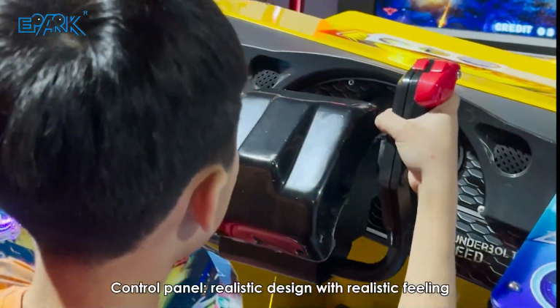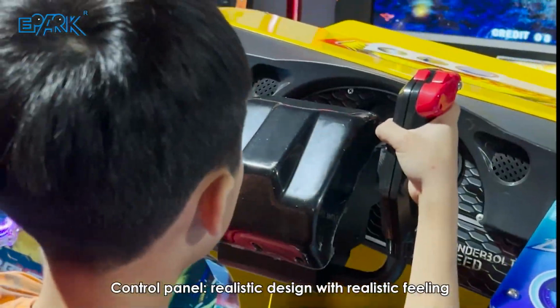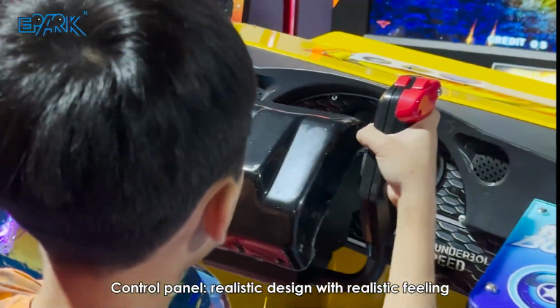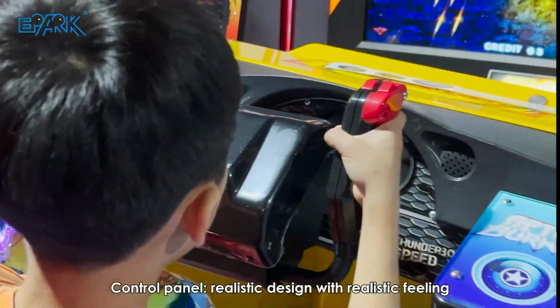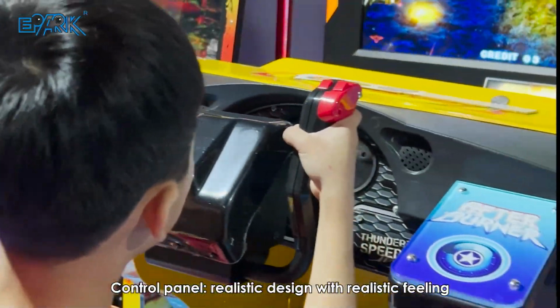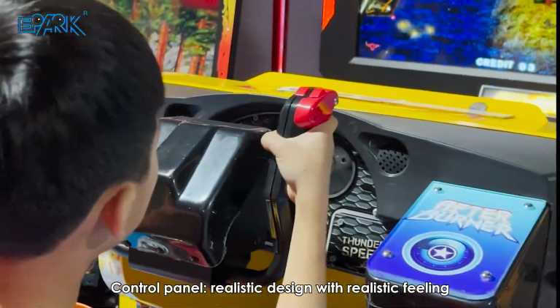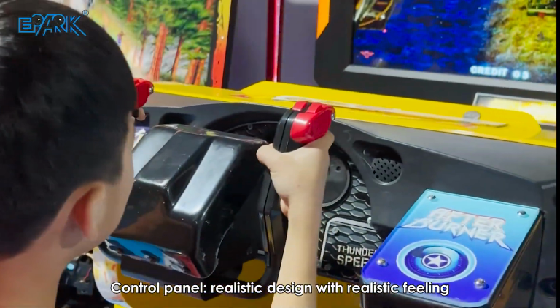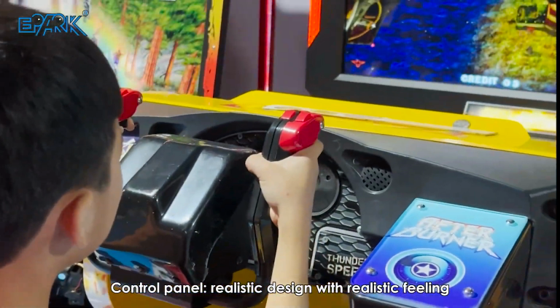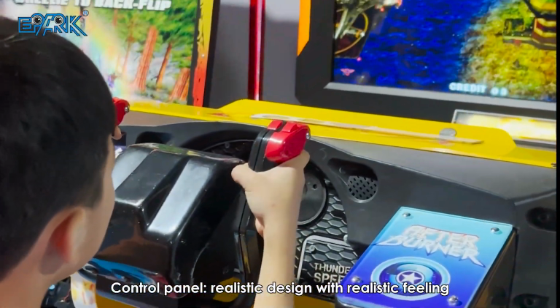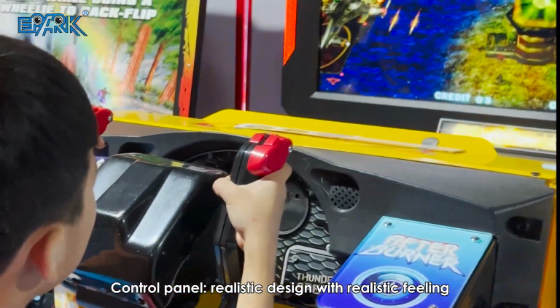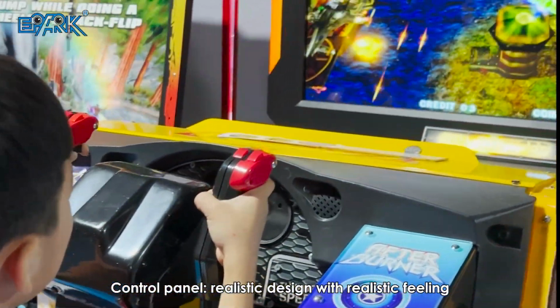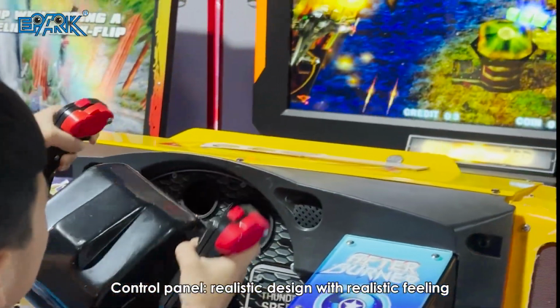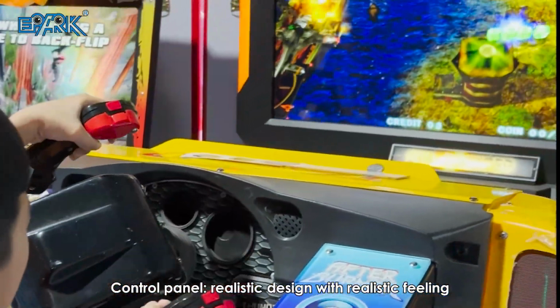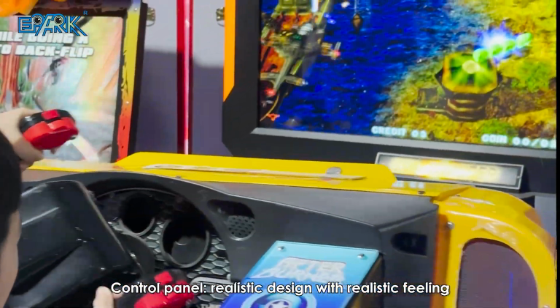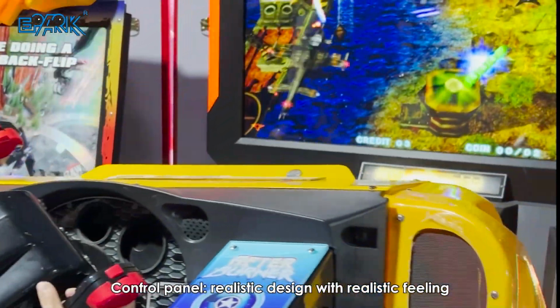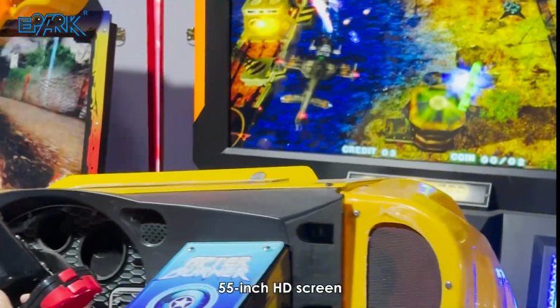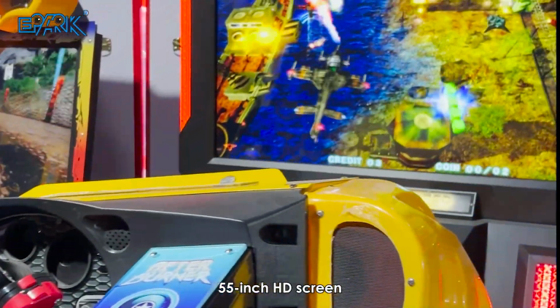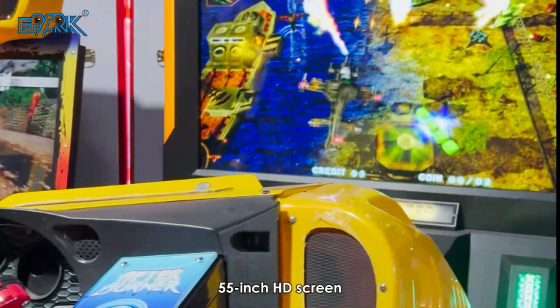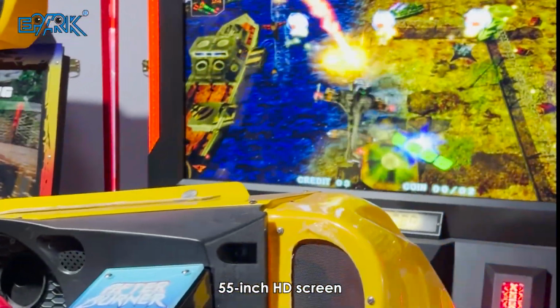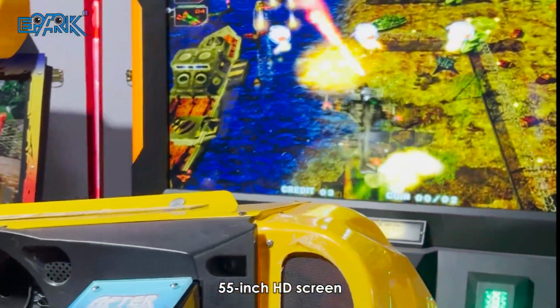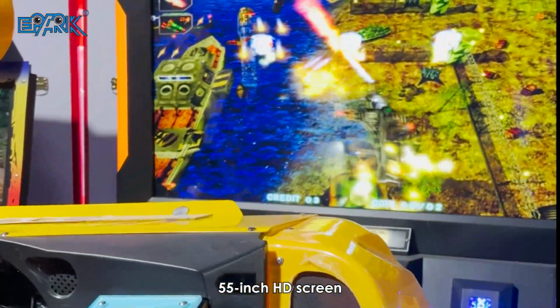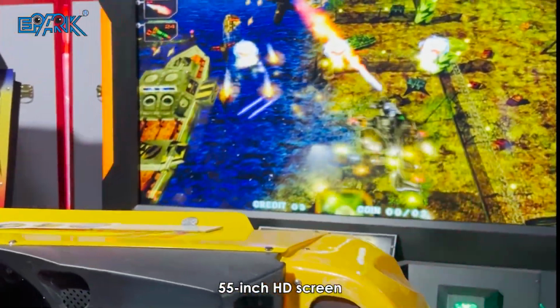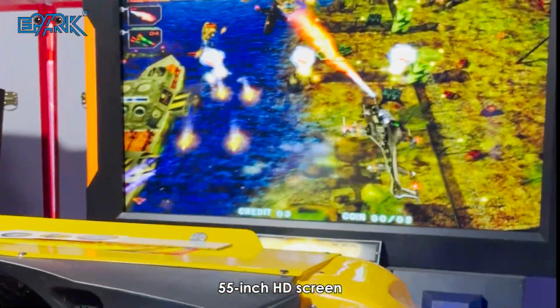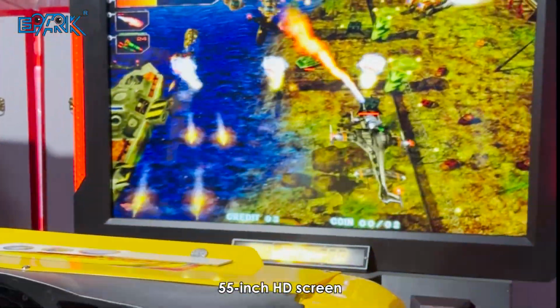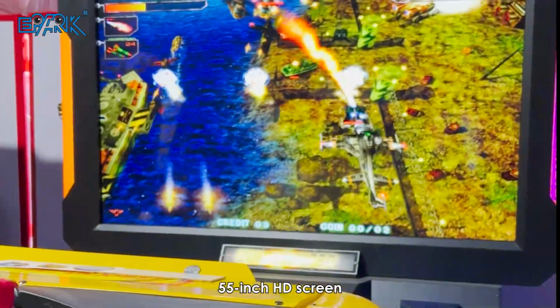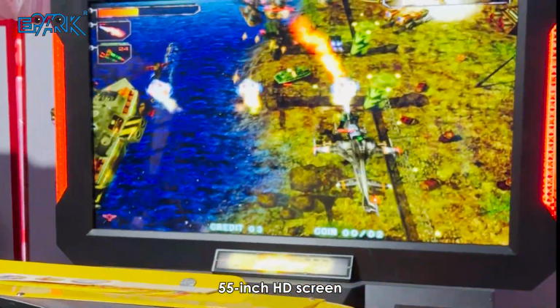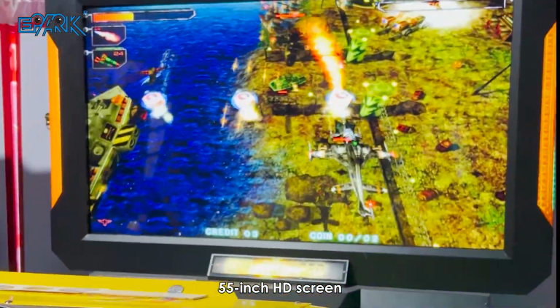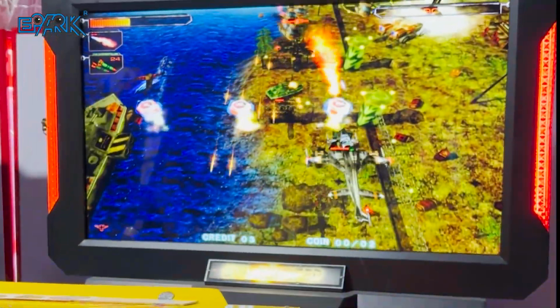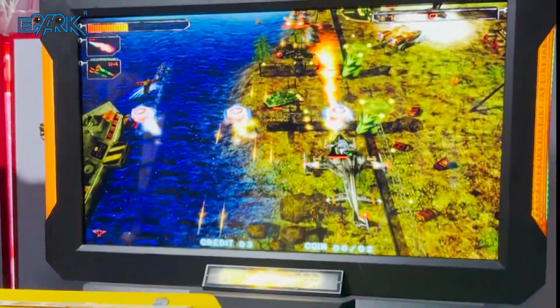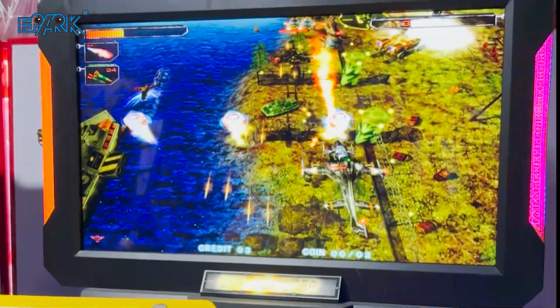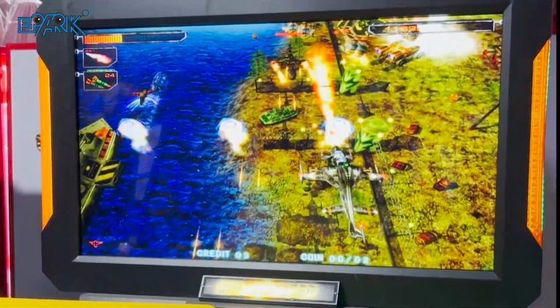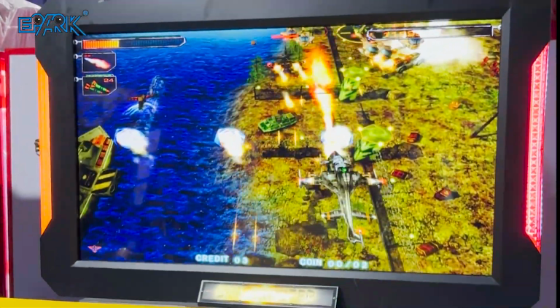Control panel. Realistic design with realistic feeling. 55-inch HD screen.